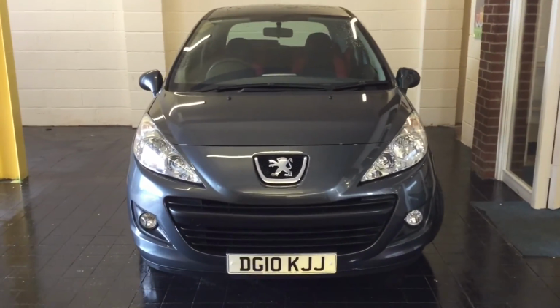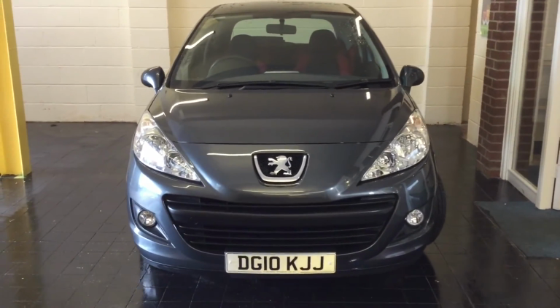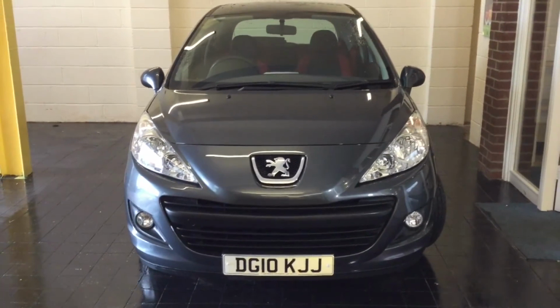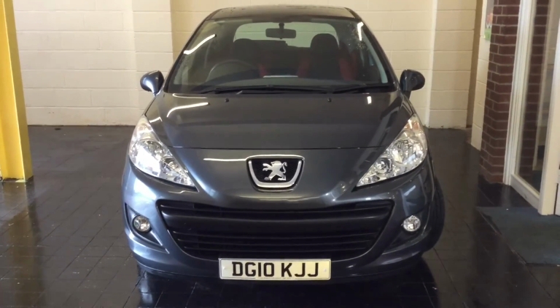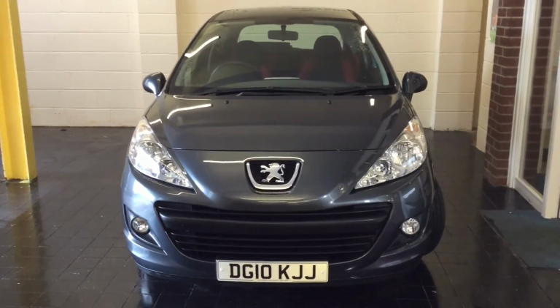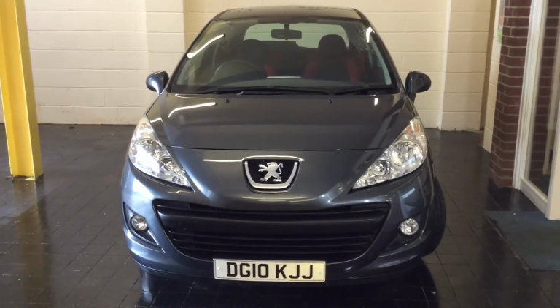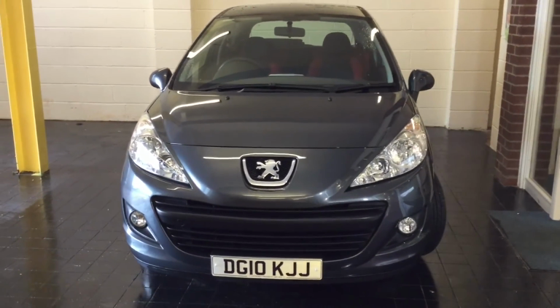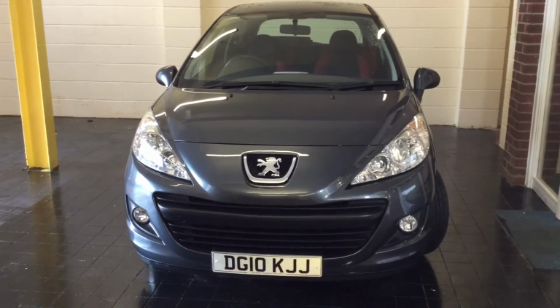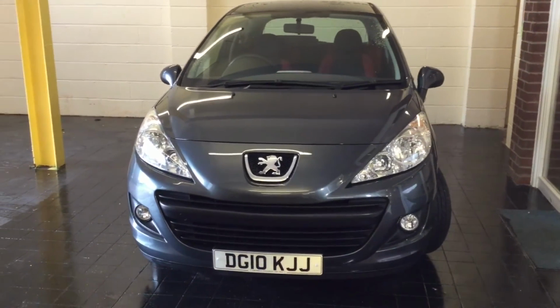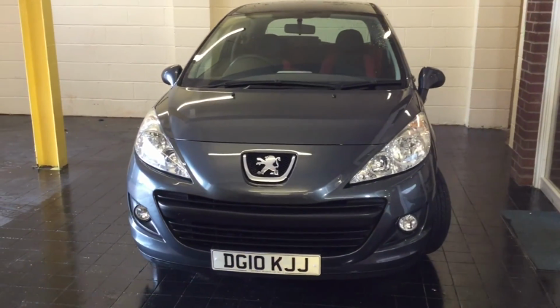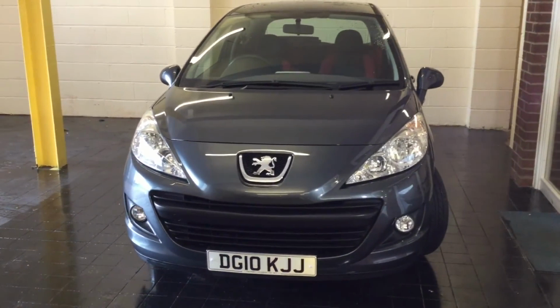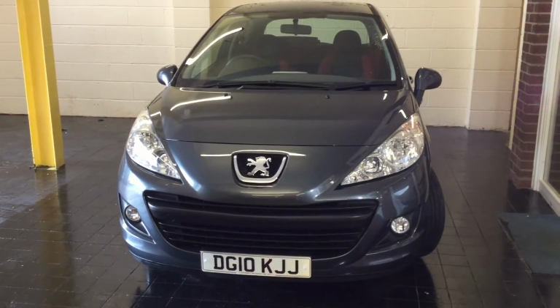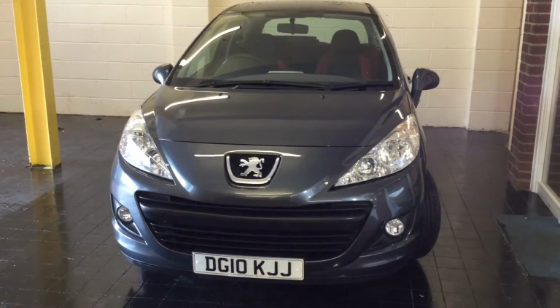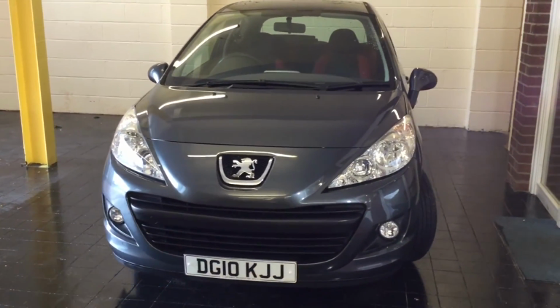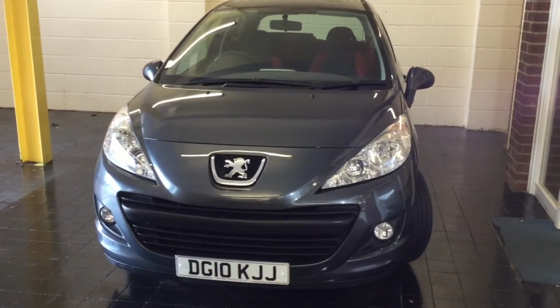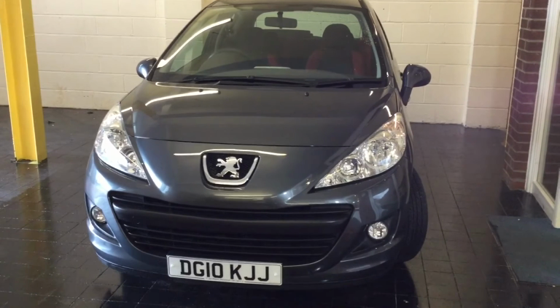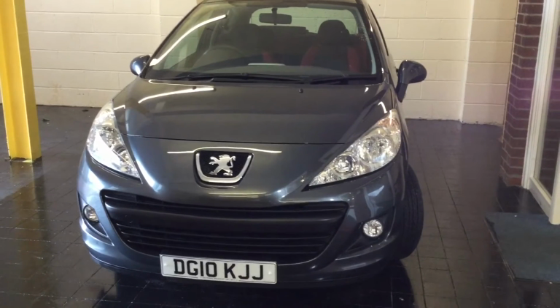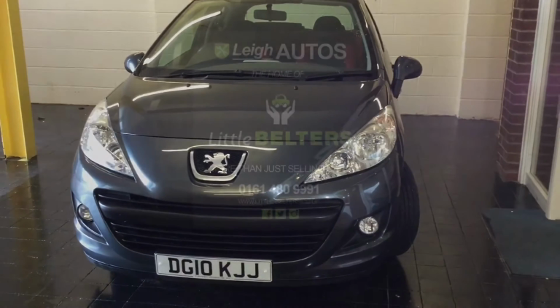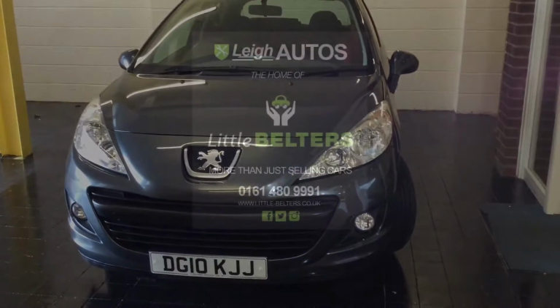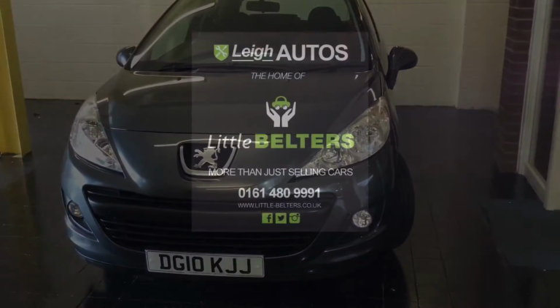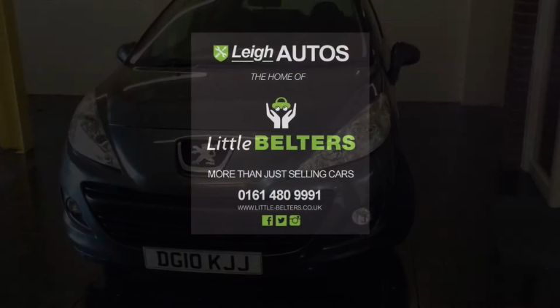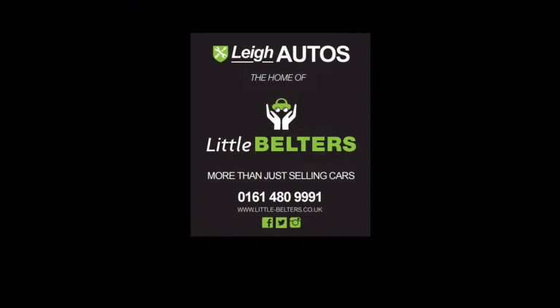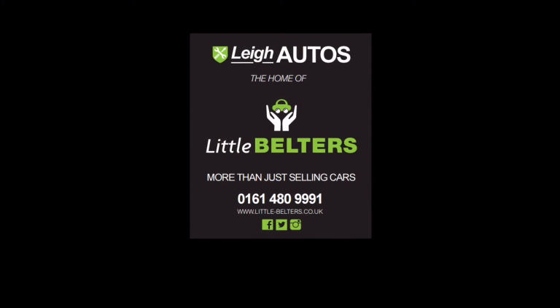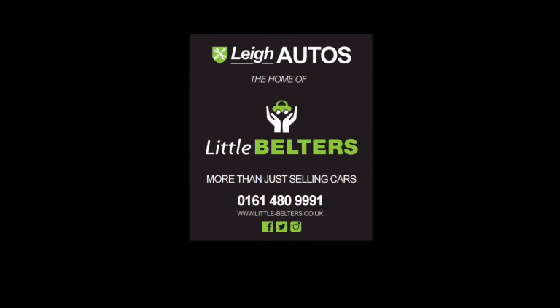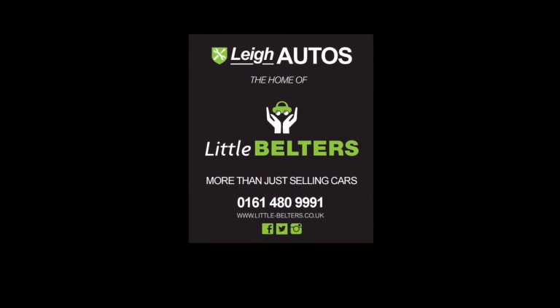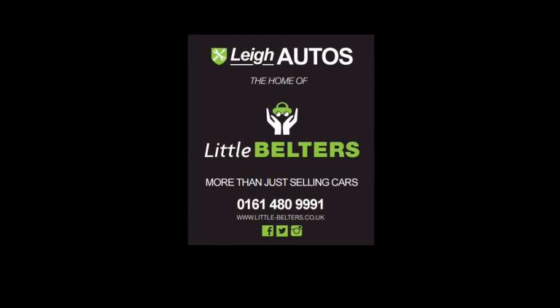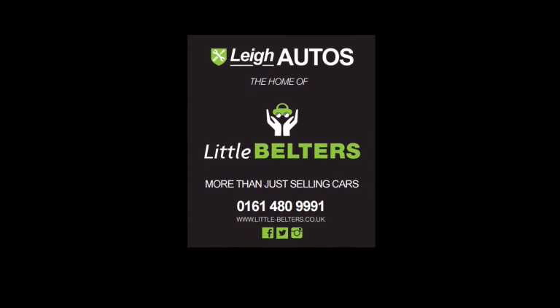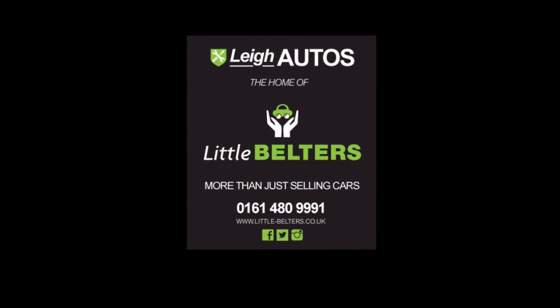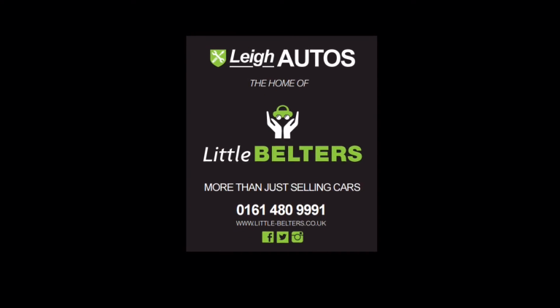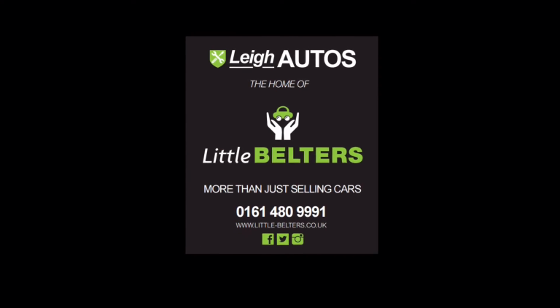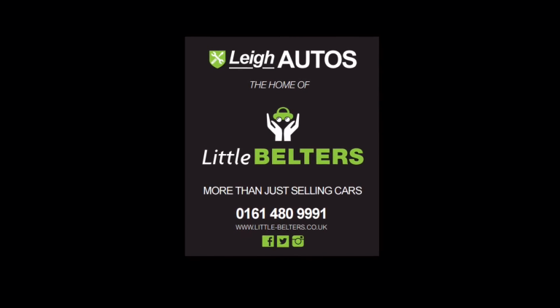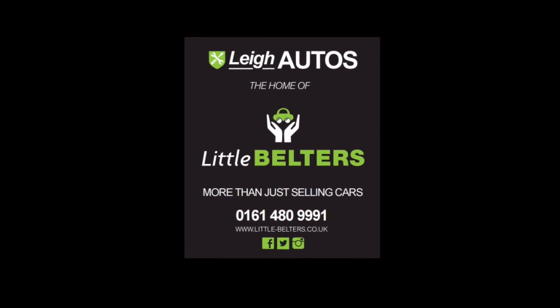So if you're interested in this car please give us a call or check our website out for more details. Thanks for watching everyone!